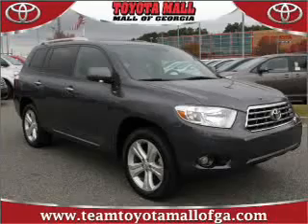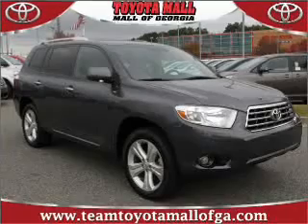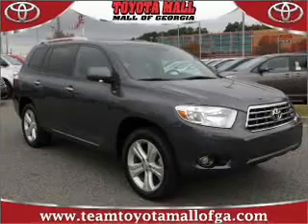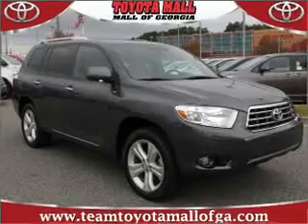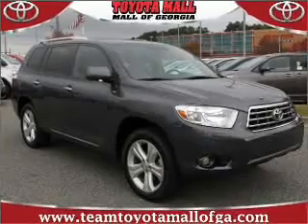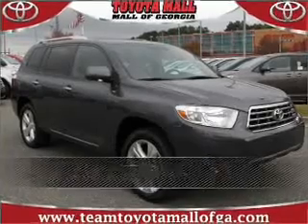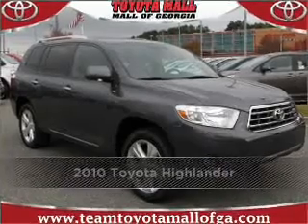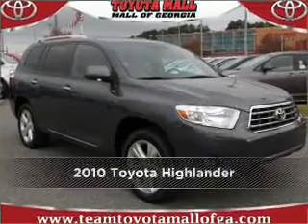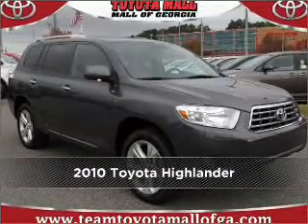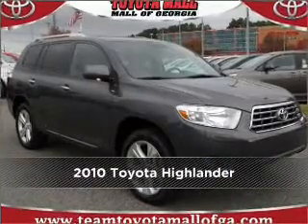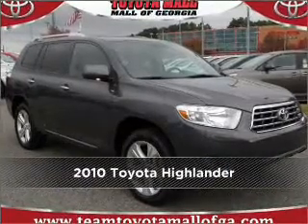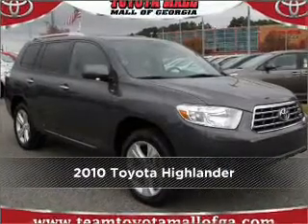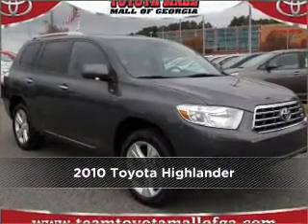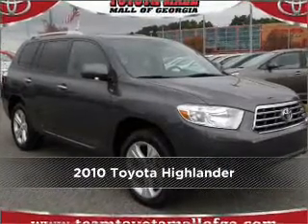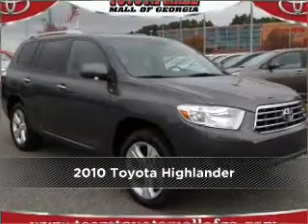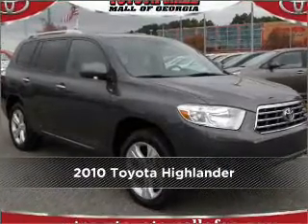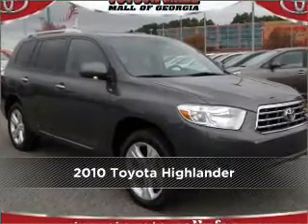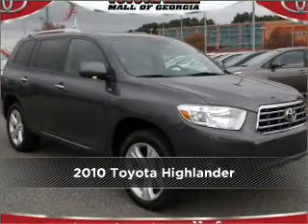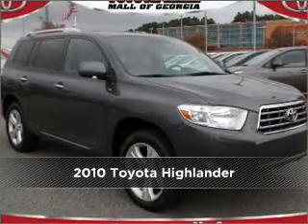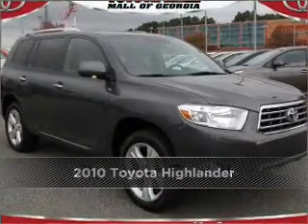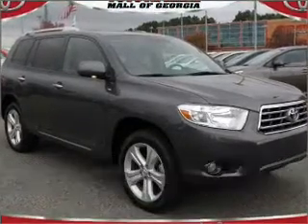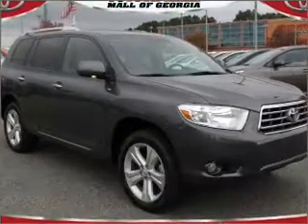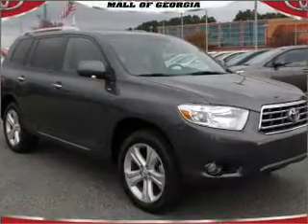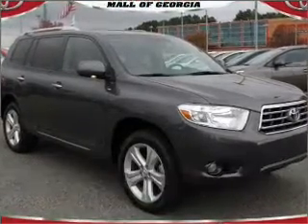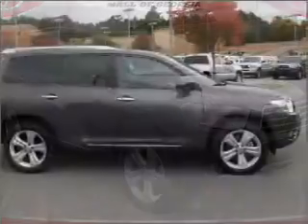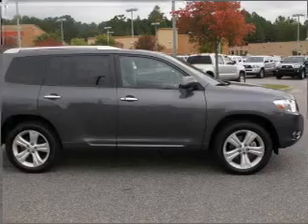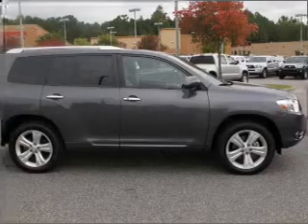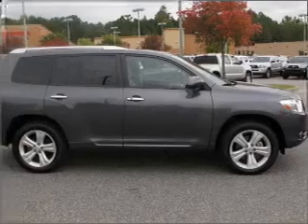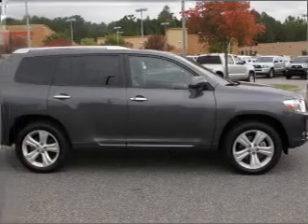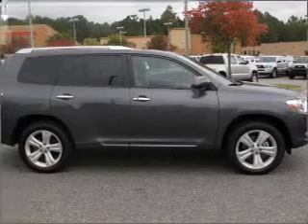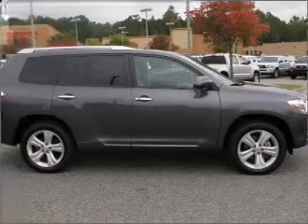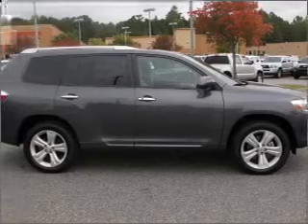Meet this 2010 Toyota Highlander, a dependable automobile with great style, is in your future.